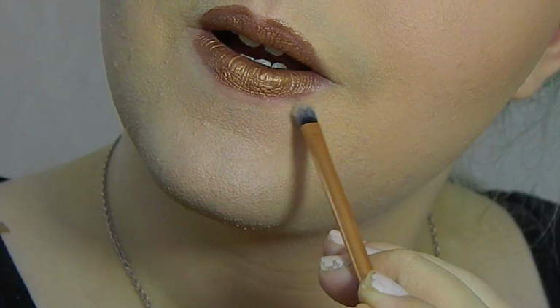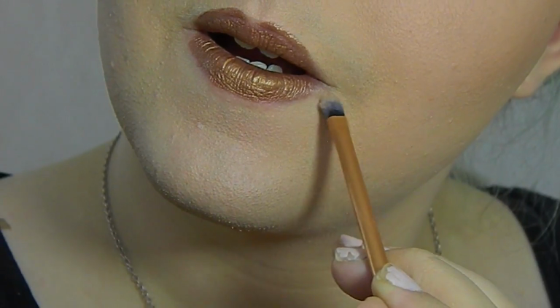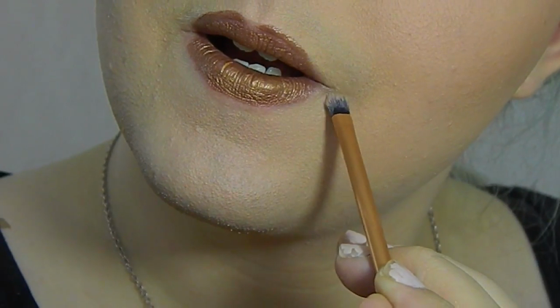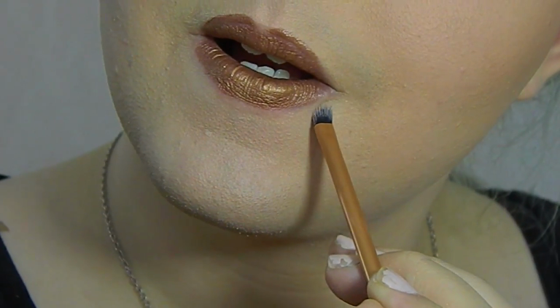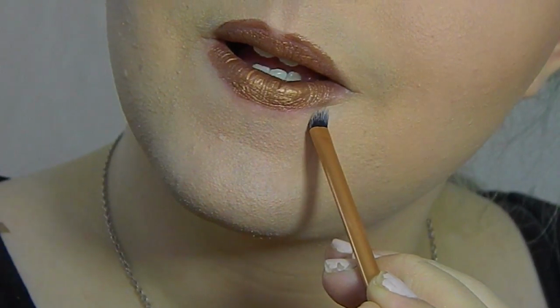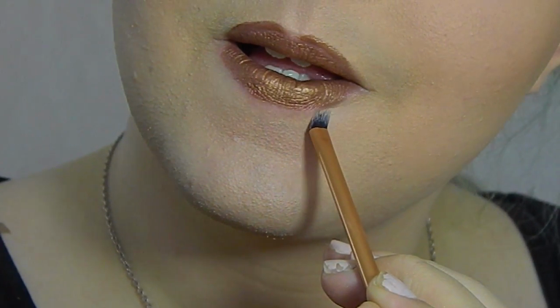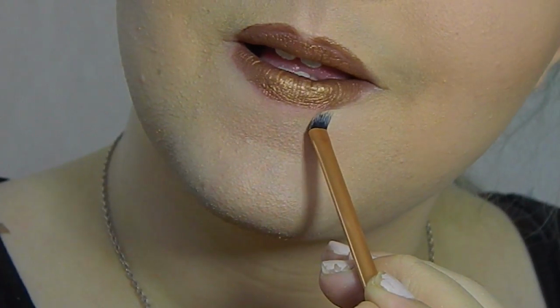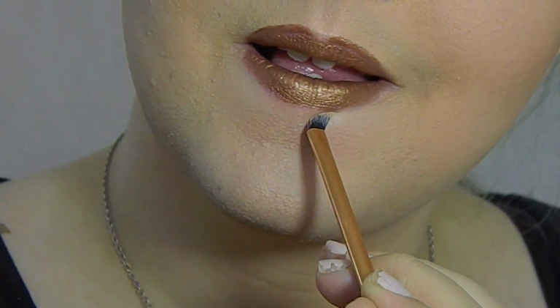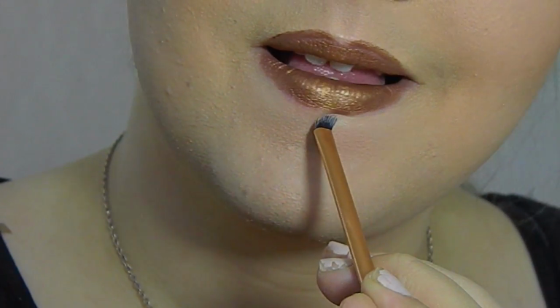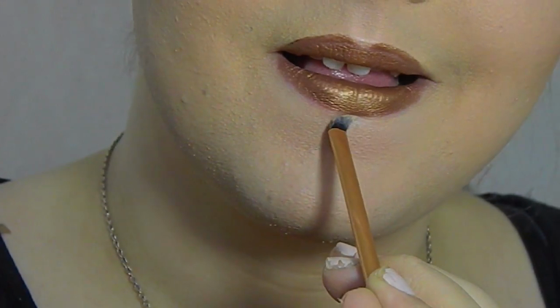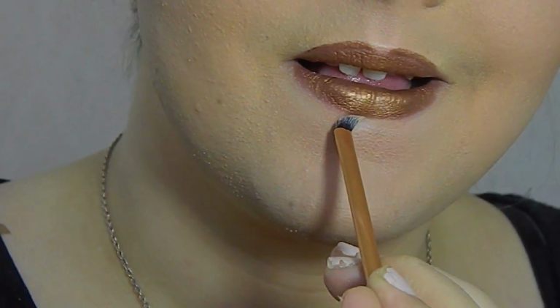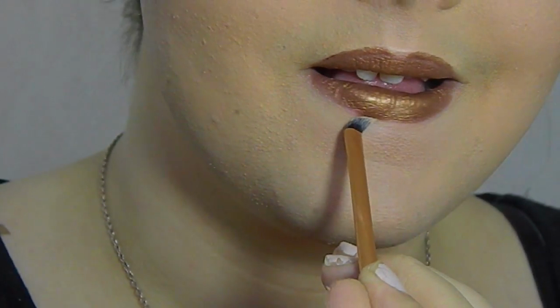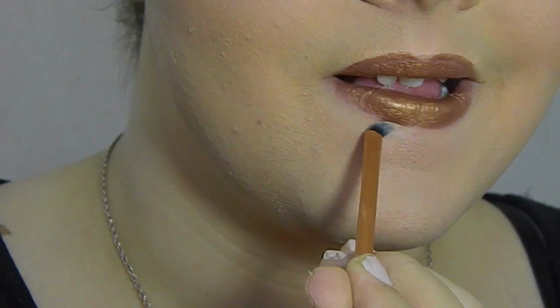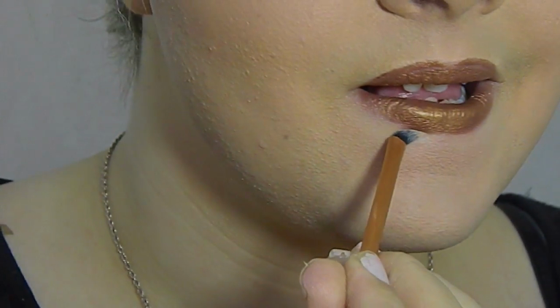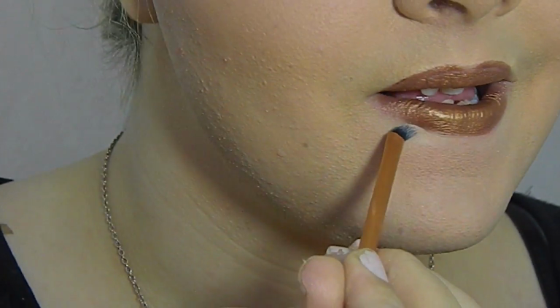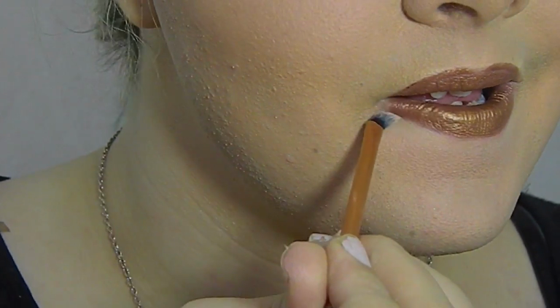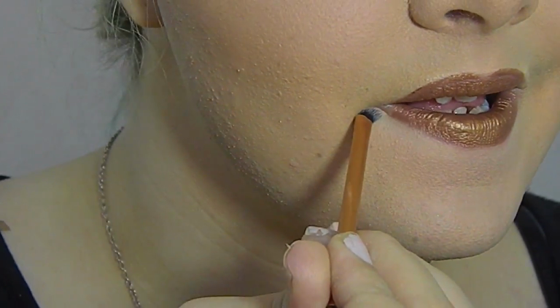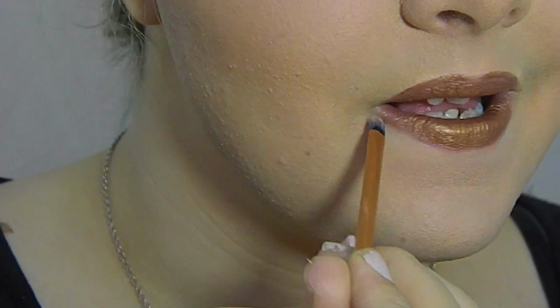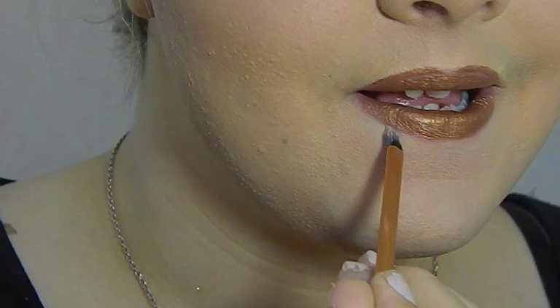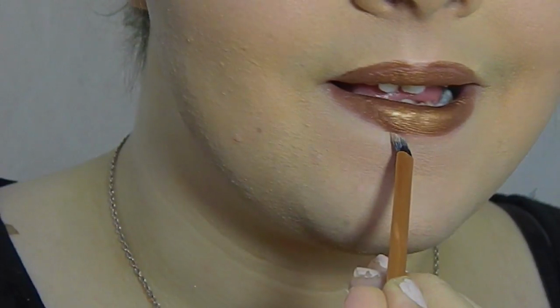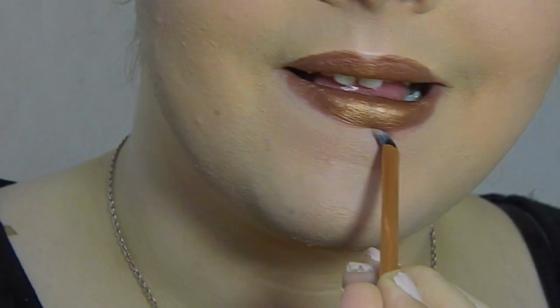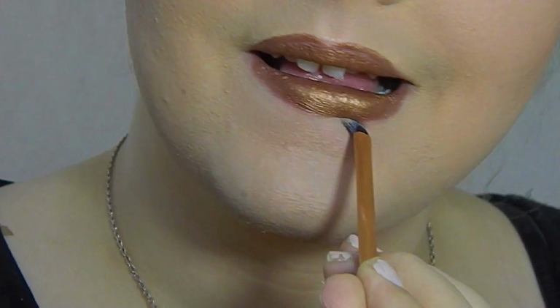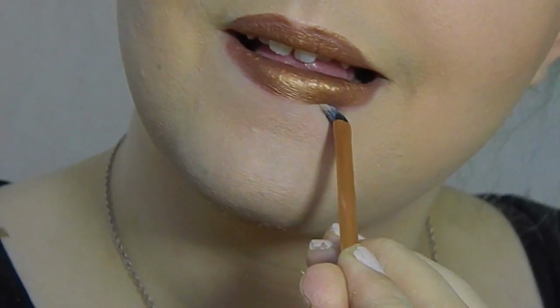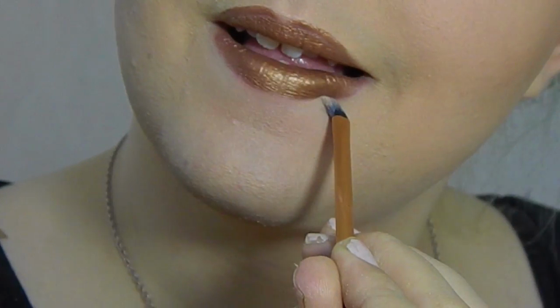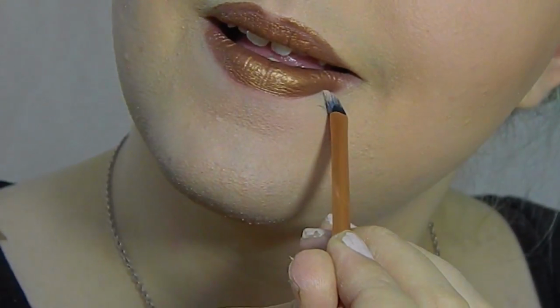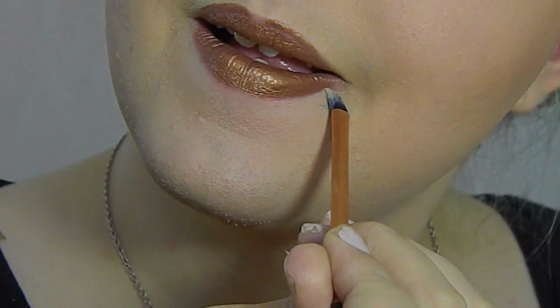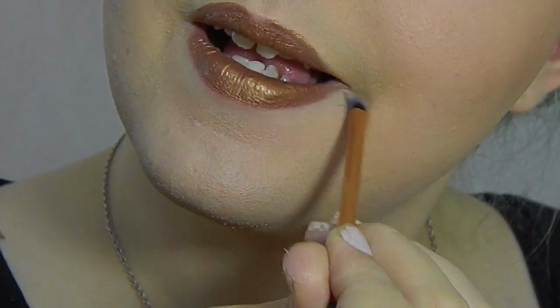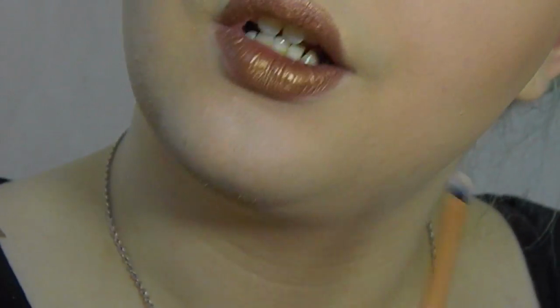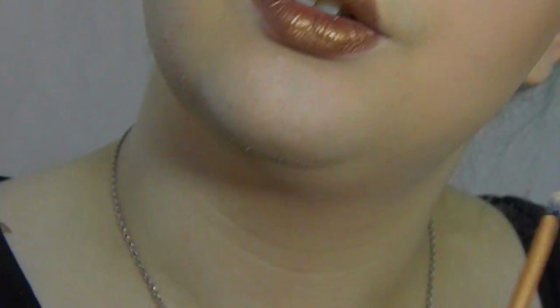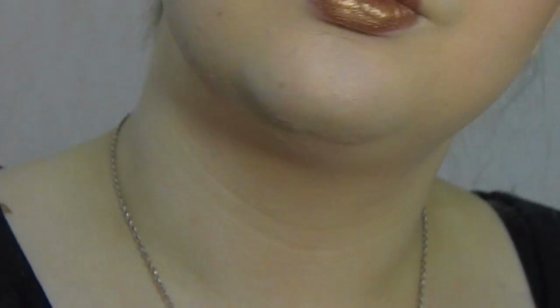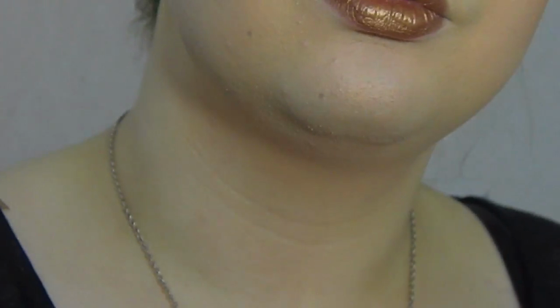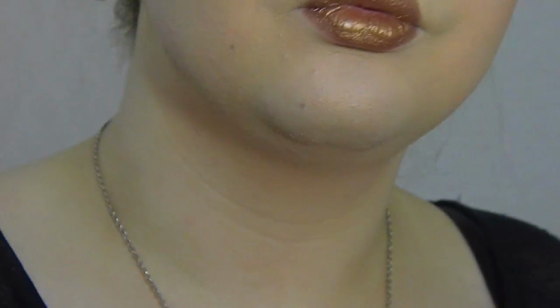Now I'm taking my Real Techniques Detailer brush and I'm just going to use this to clean up any messy lines.